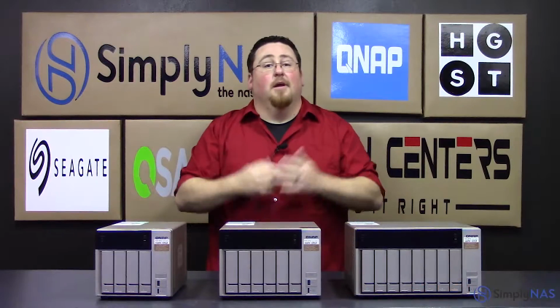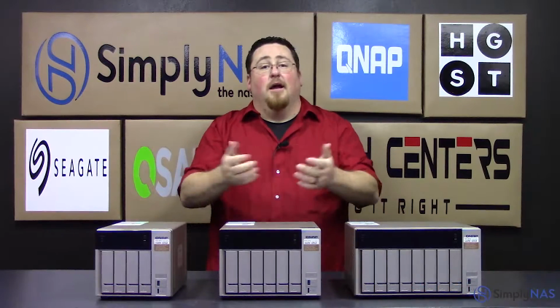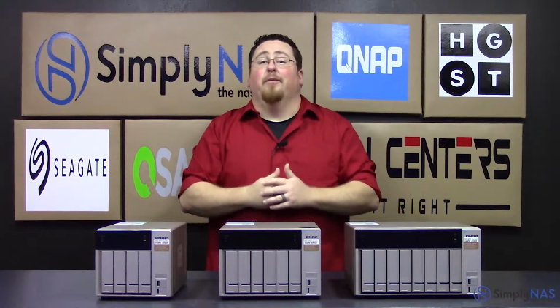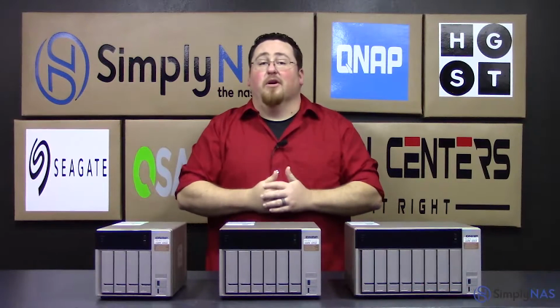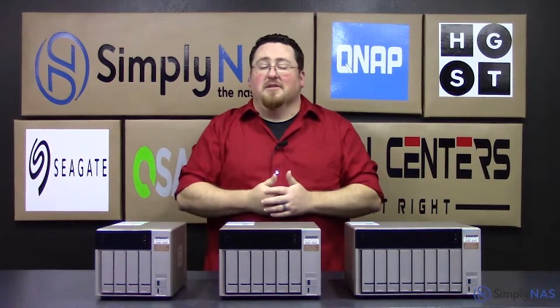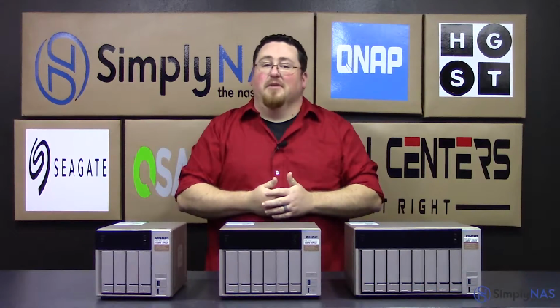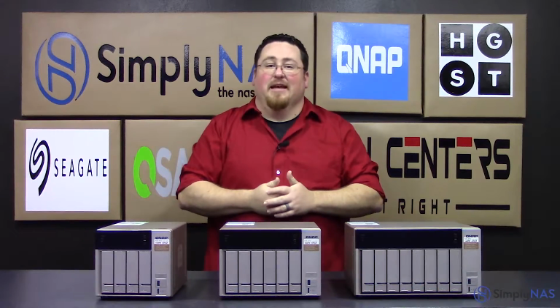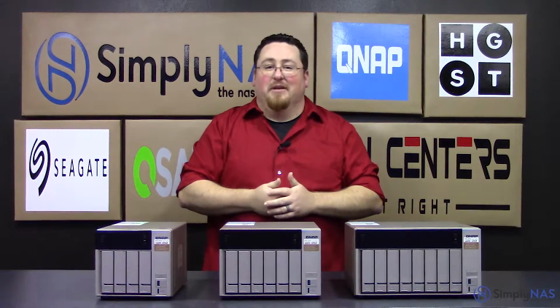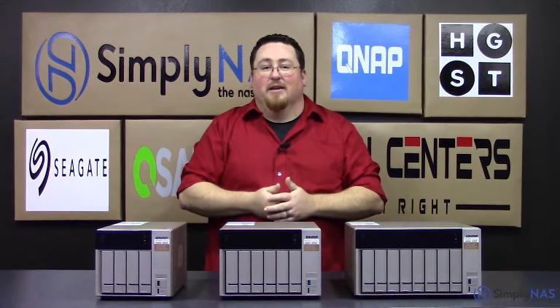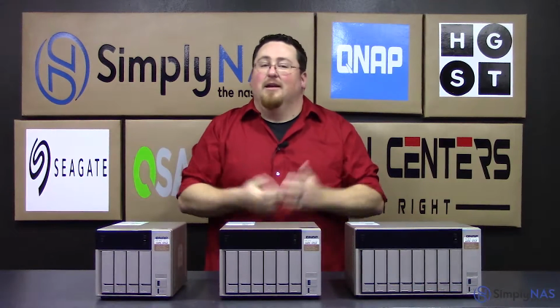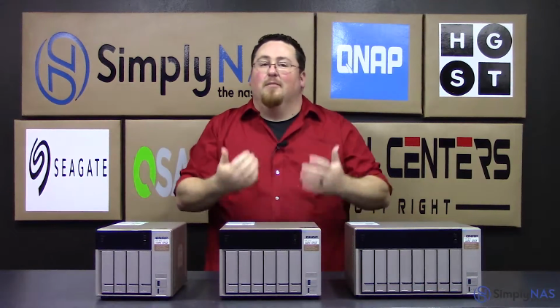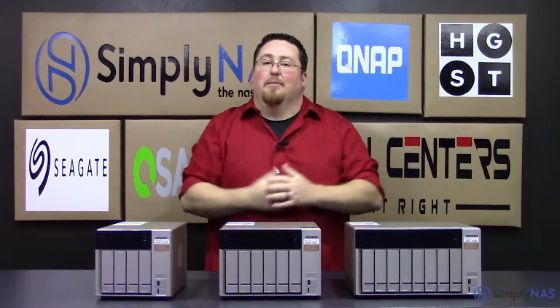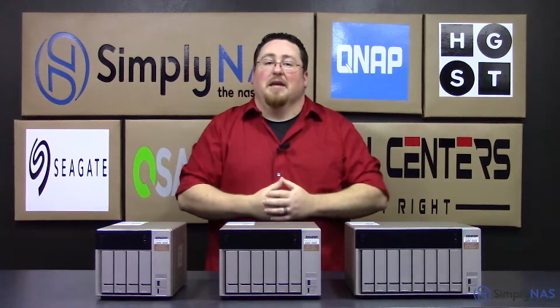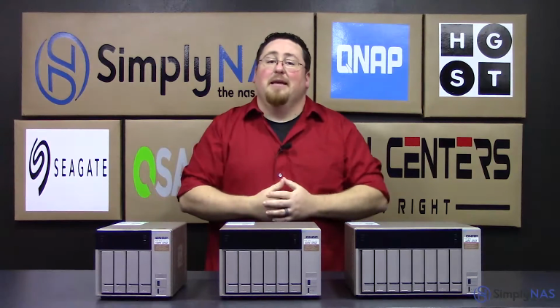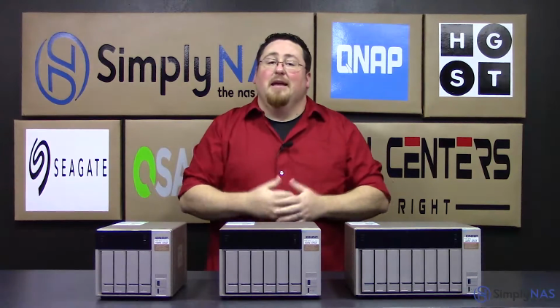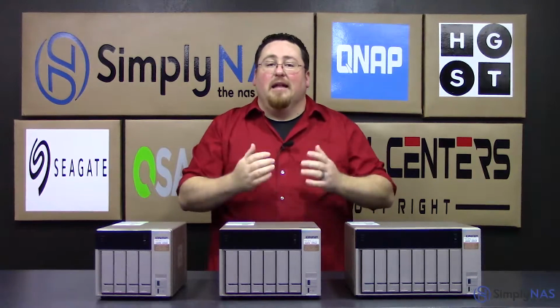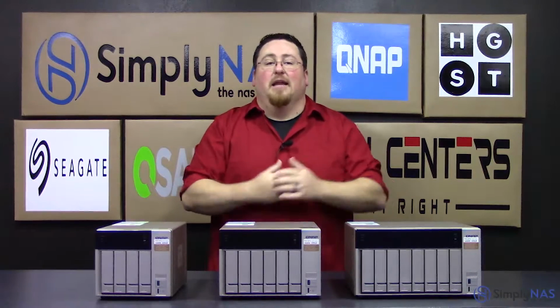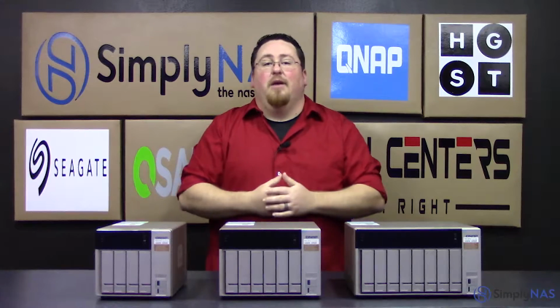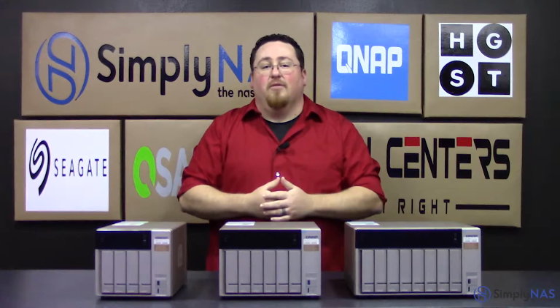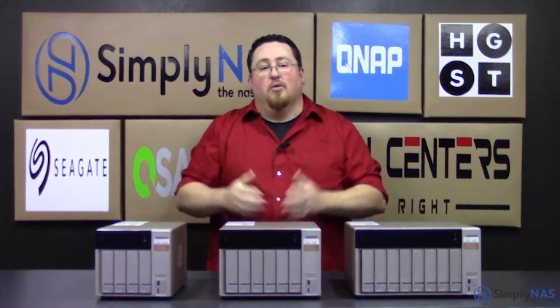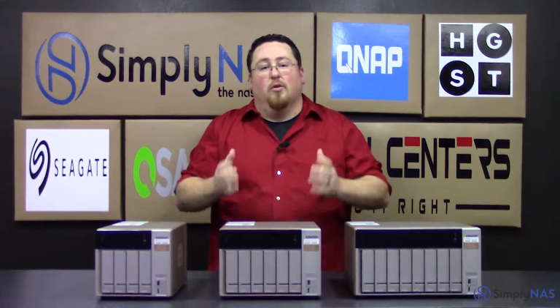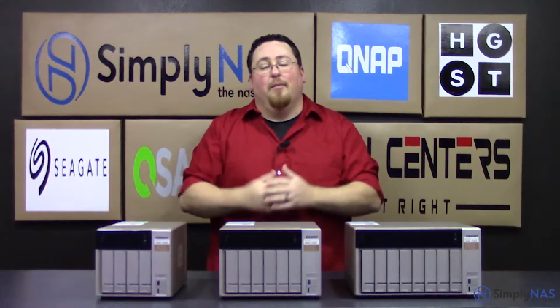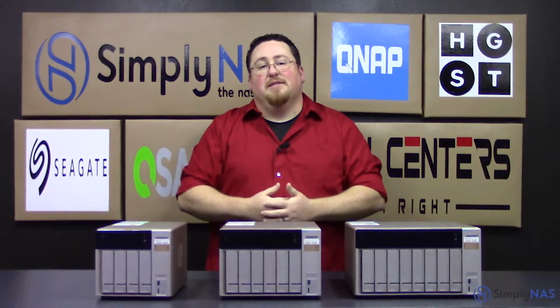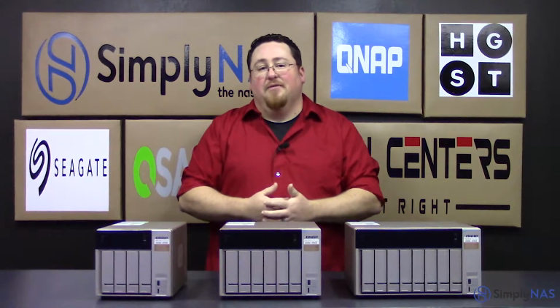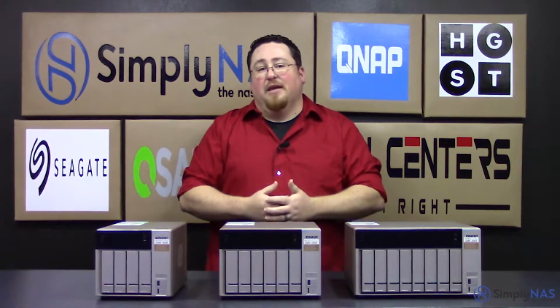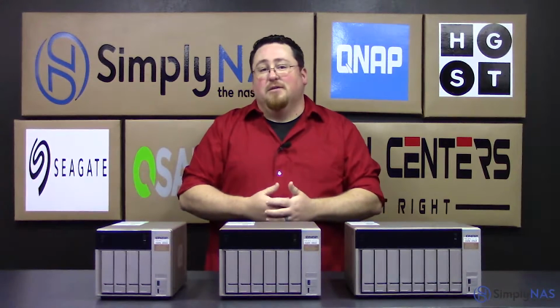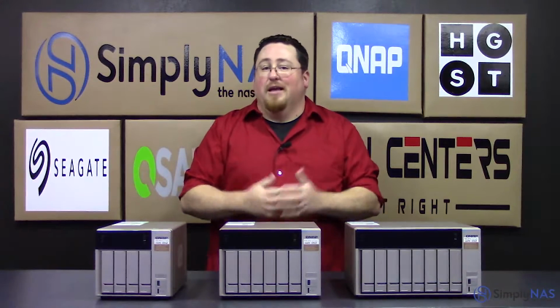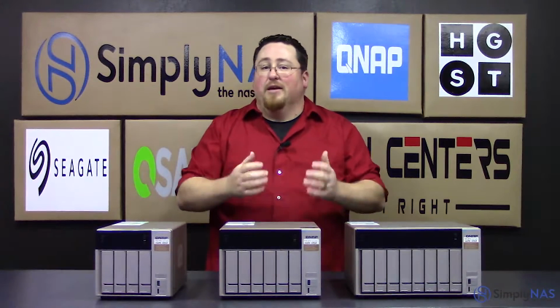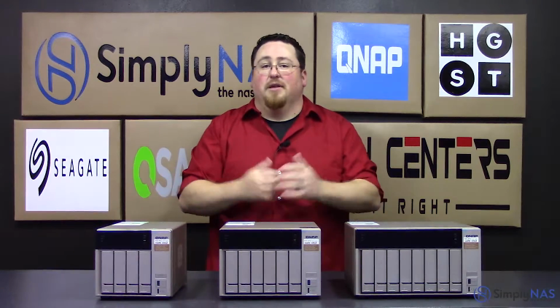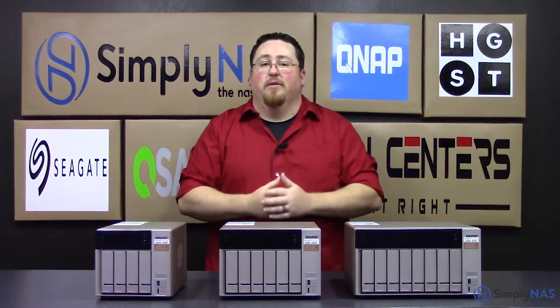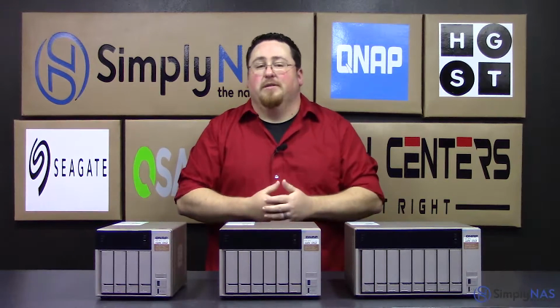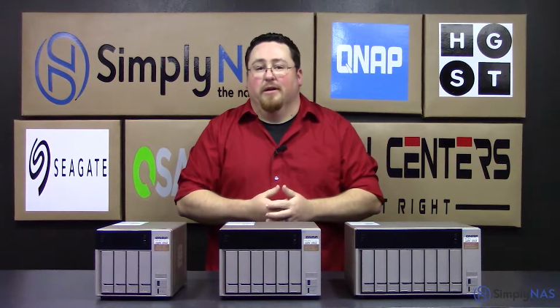Hi, and welcome to SimplyNAS Media. My name is Sam, and today we have the new QNAP TVS X73 series.